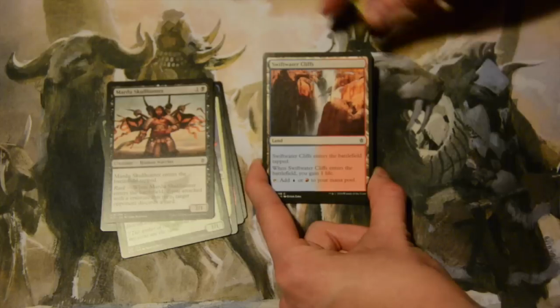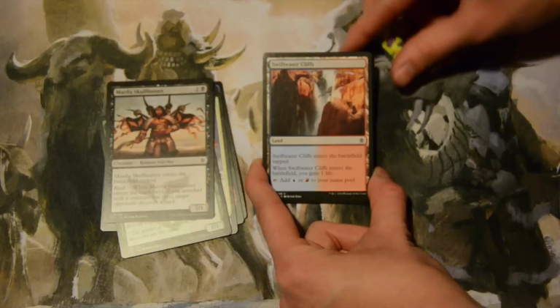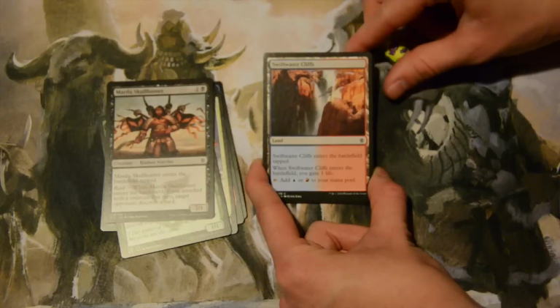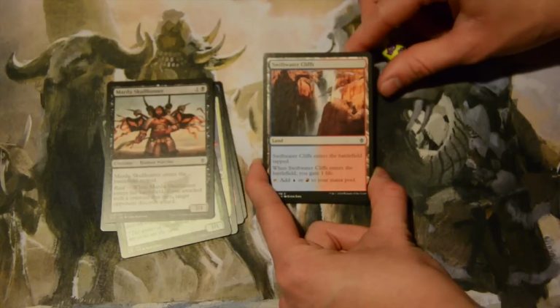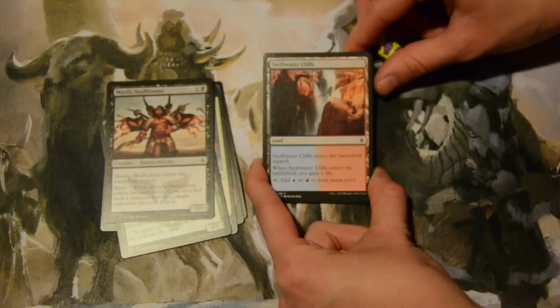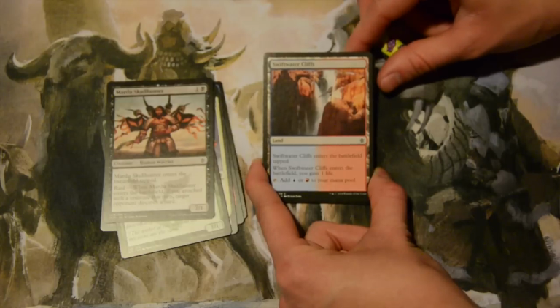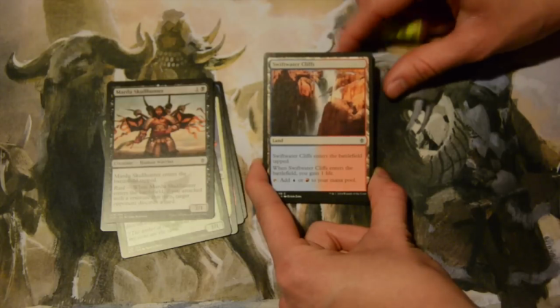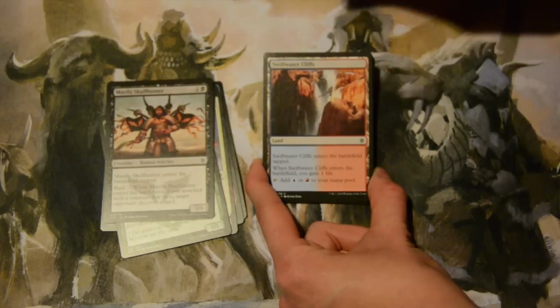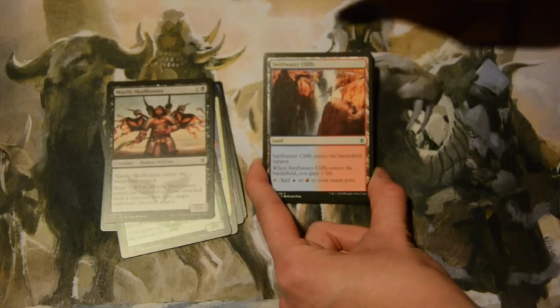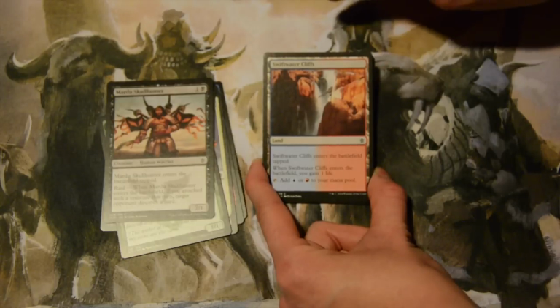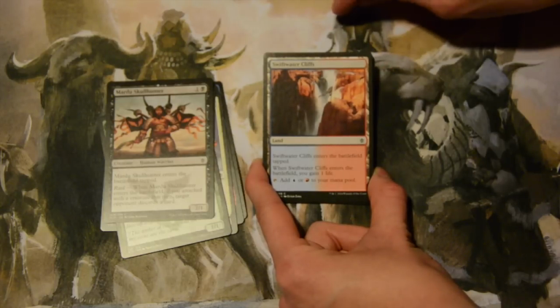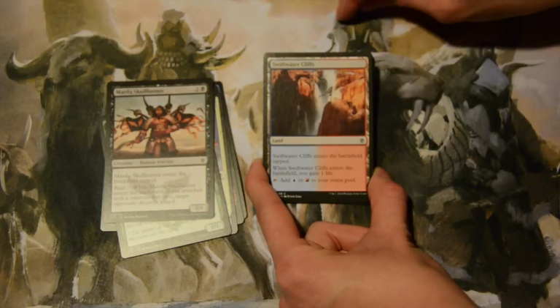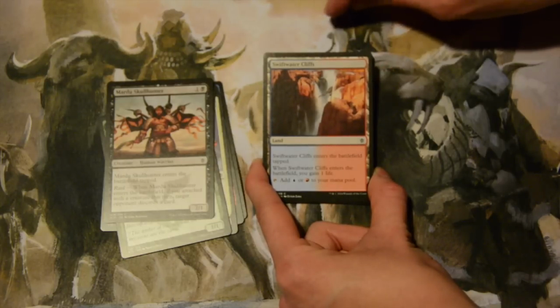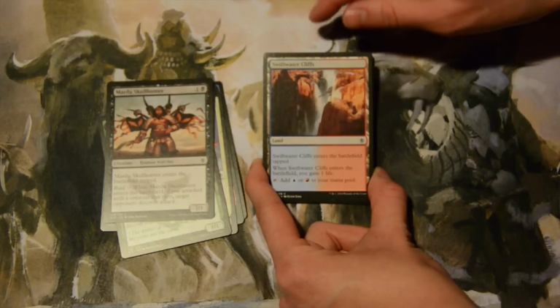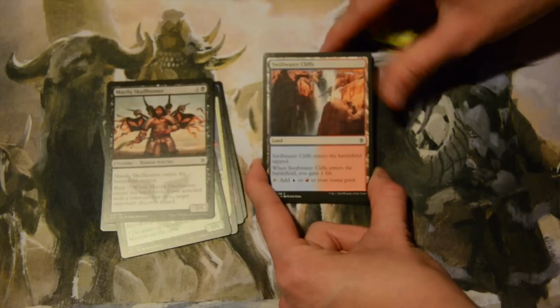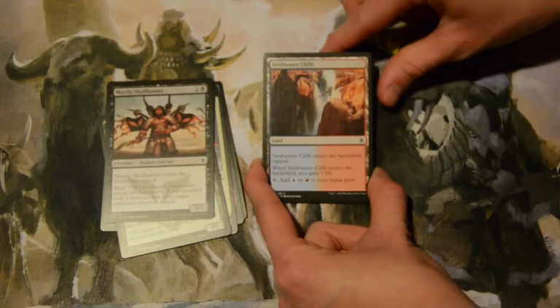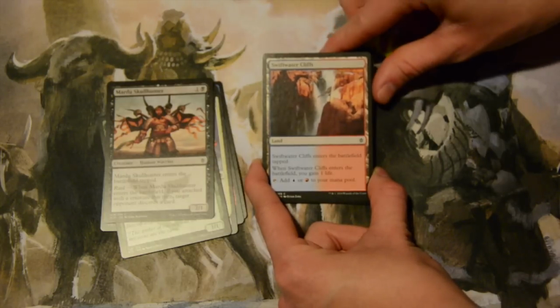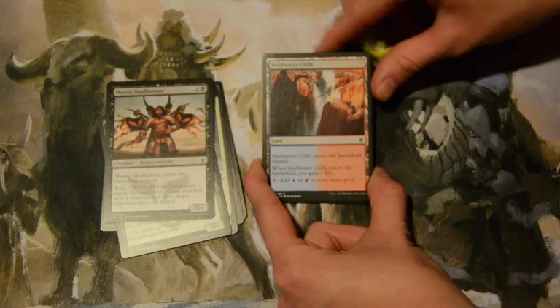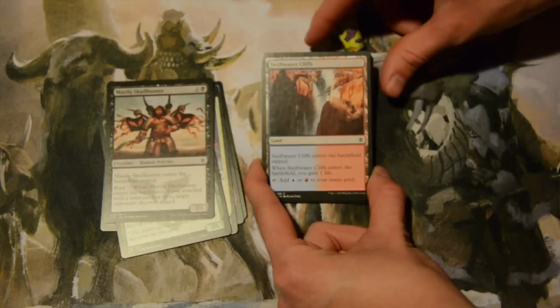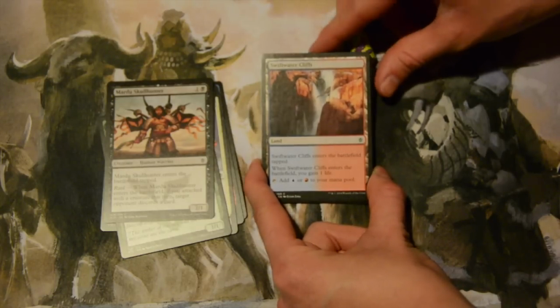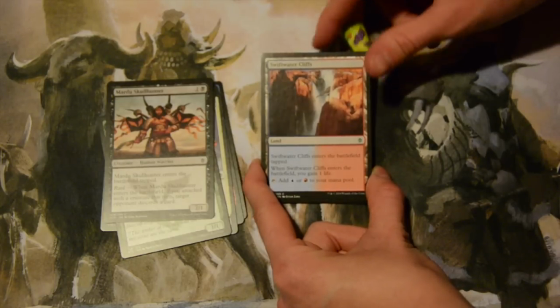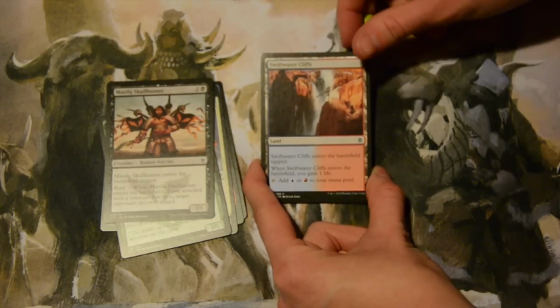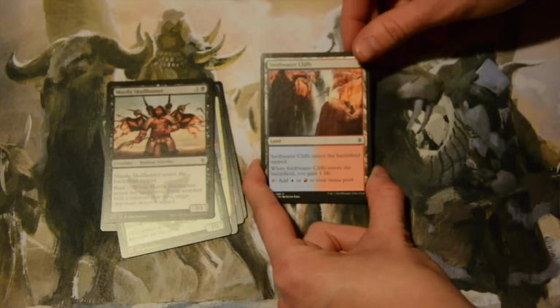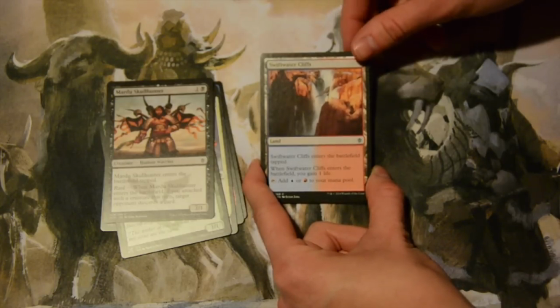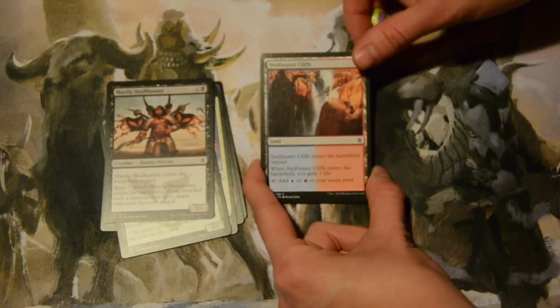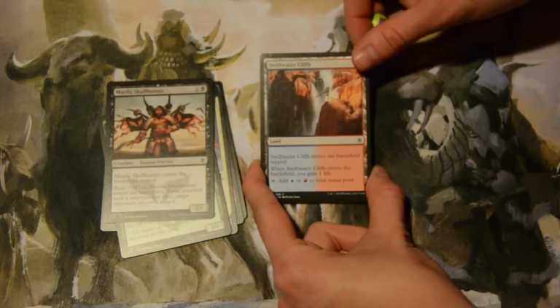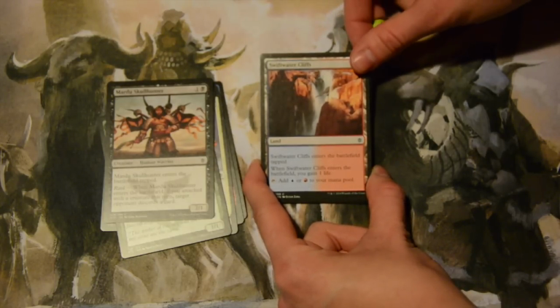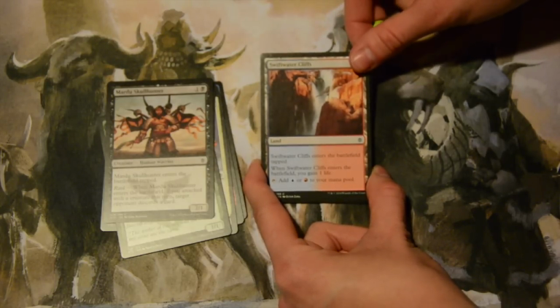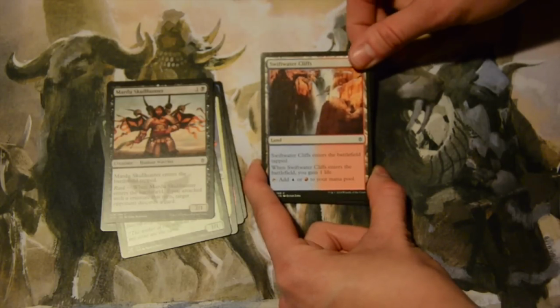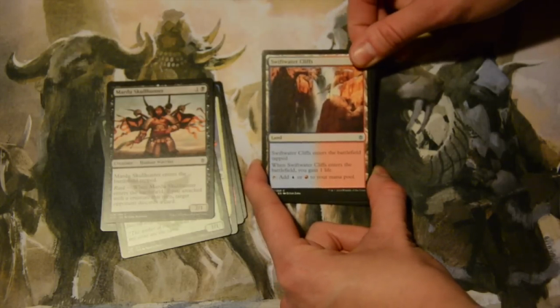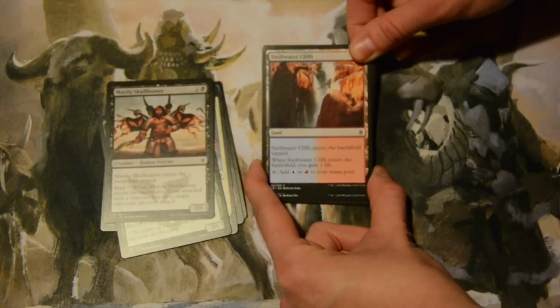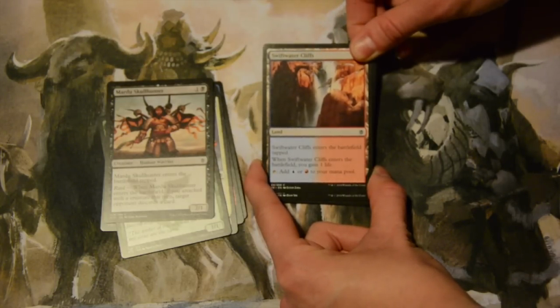Swiftwater Clues comes into play tapped. You gain one life when it enters, and you can tap it for either blue or red mana.